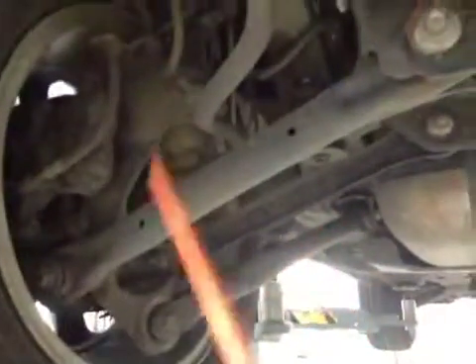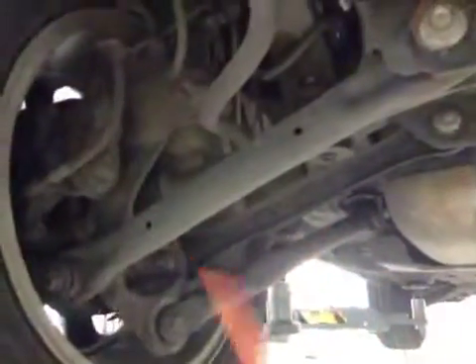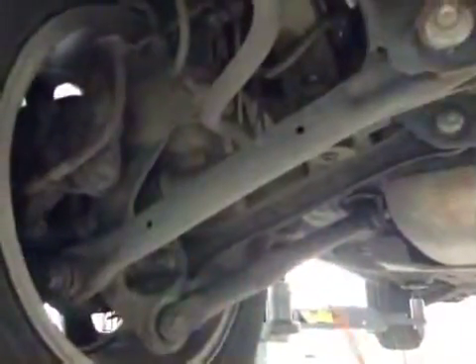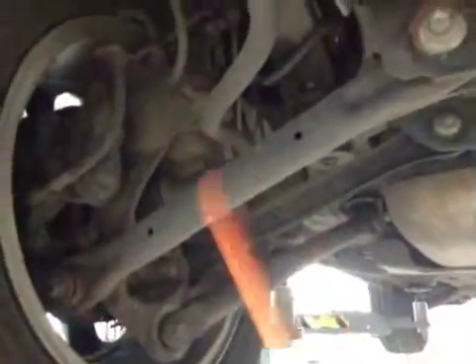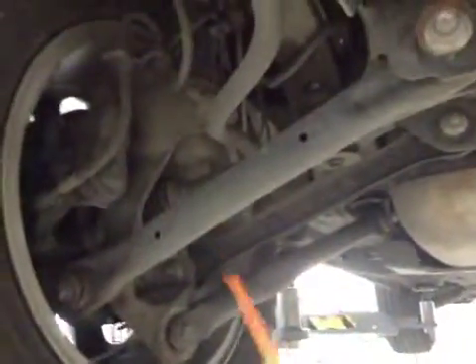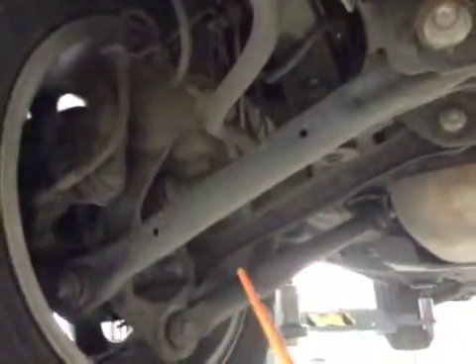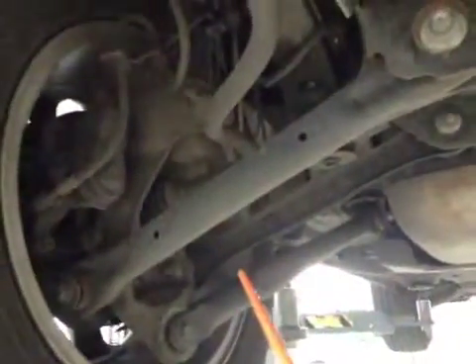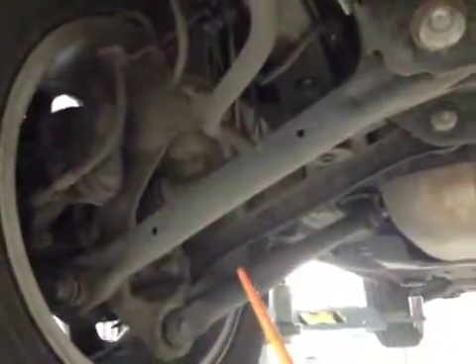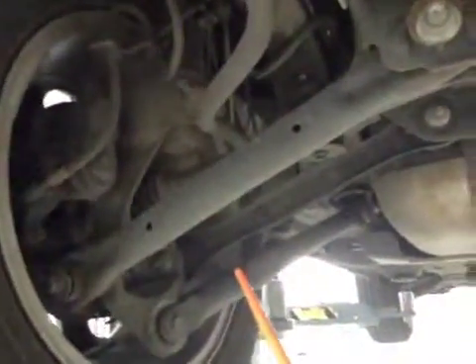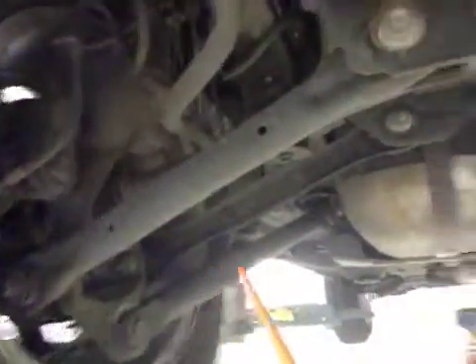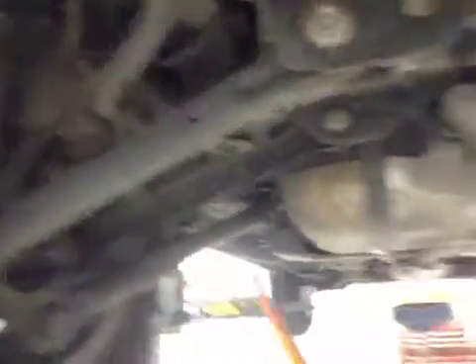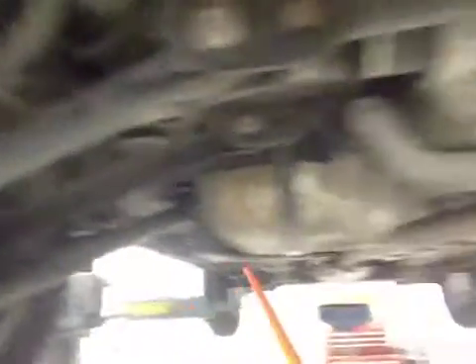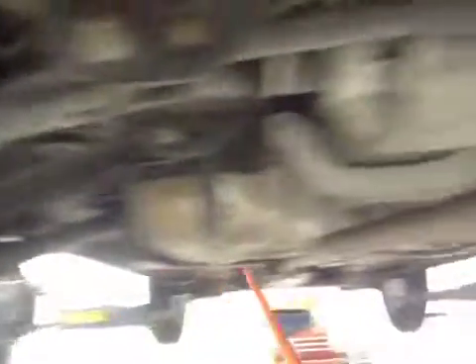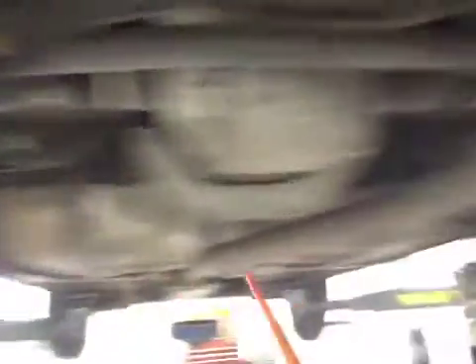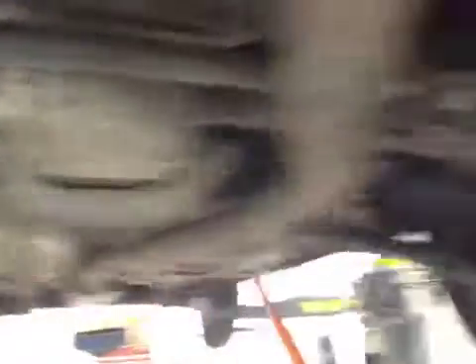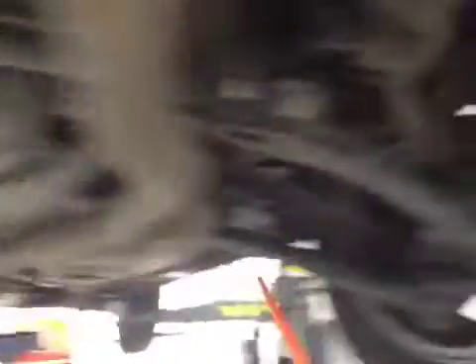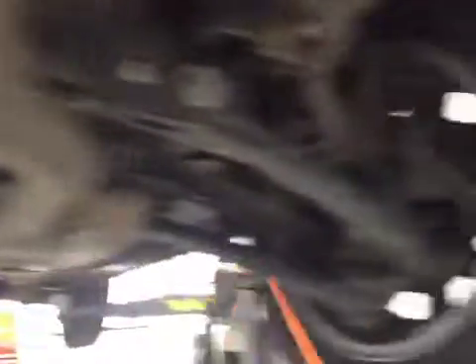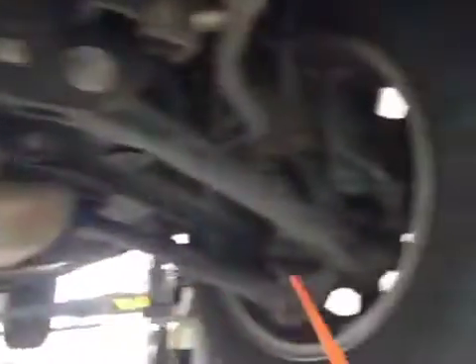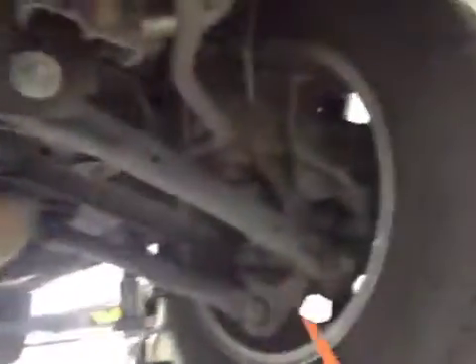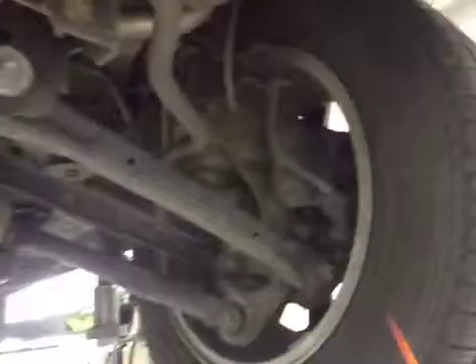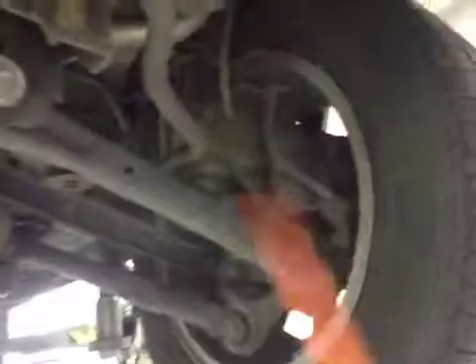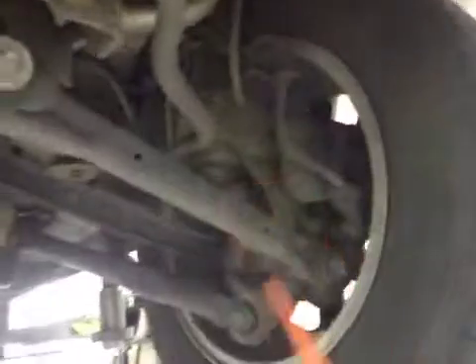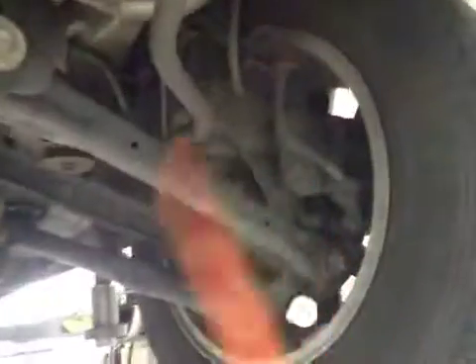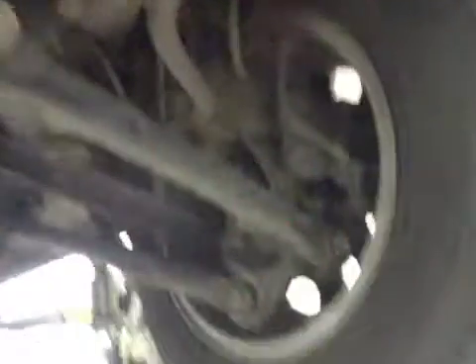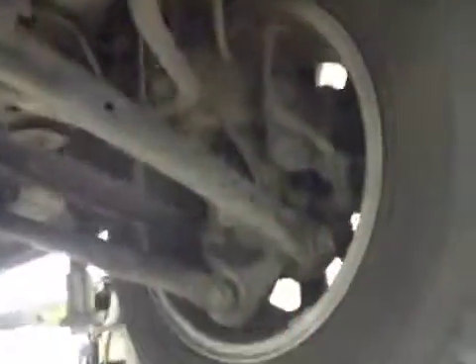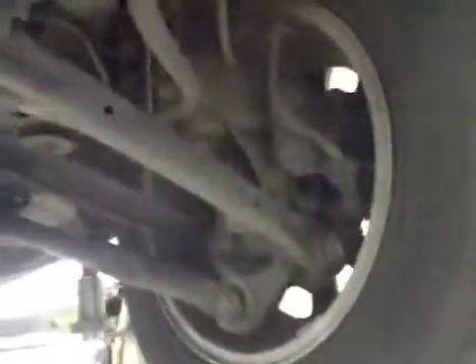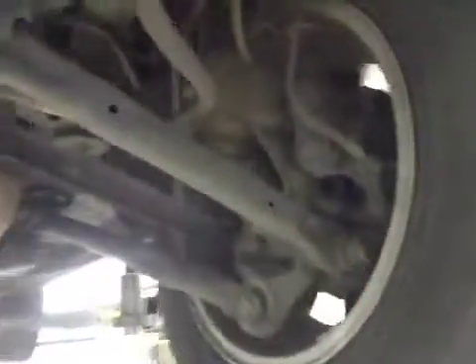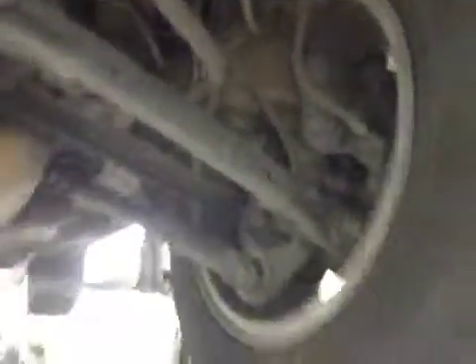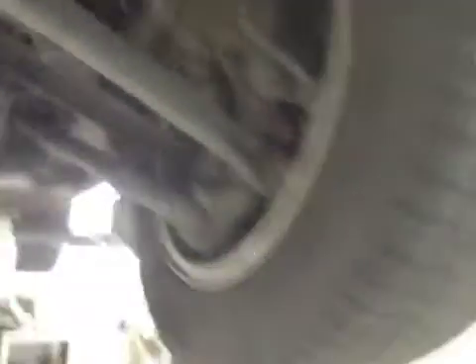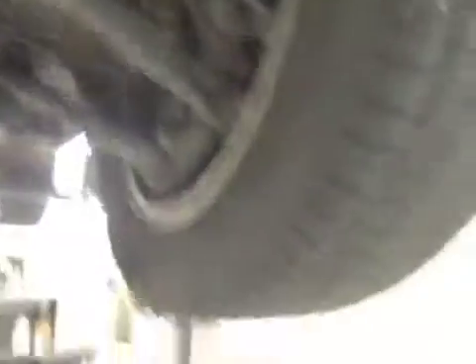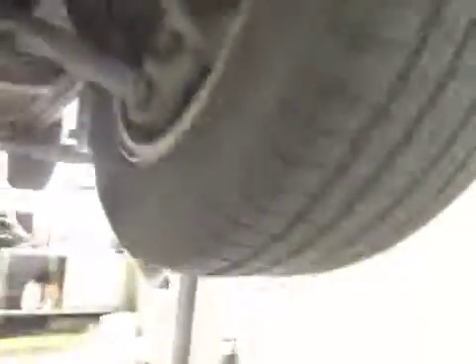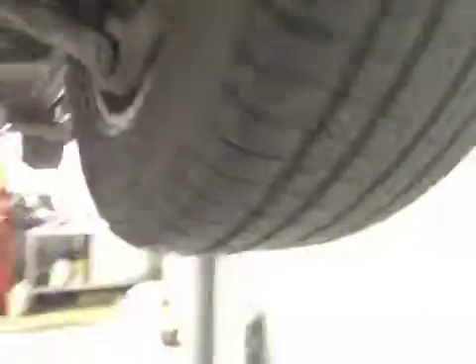The passenger side rear suspension is all looking good, and on the driver's rear suspension again it is all looking OK.